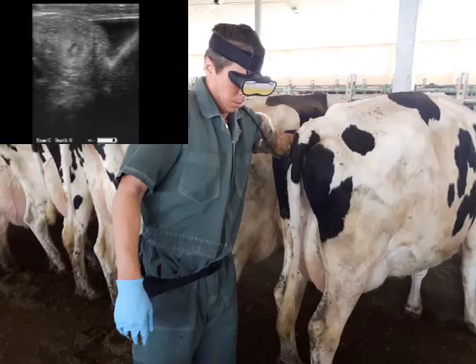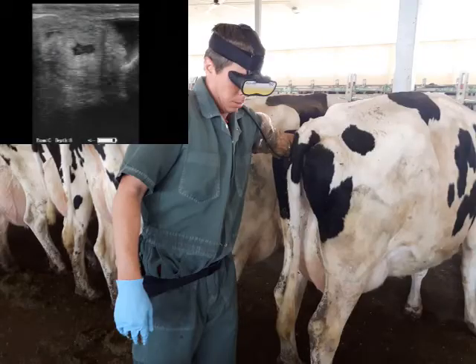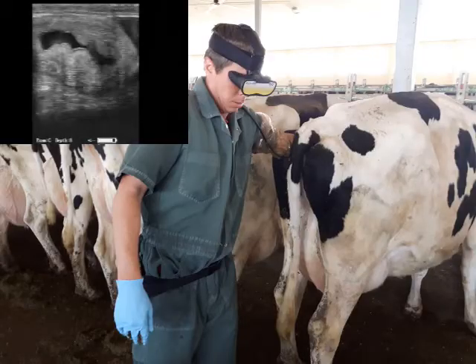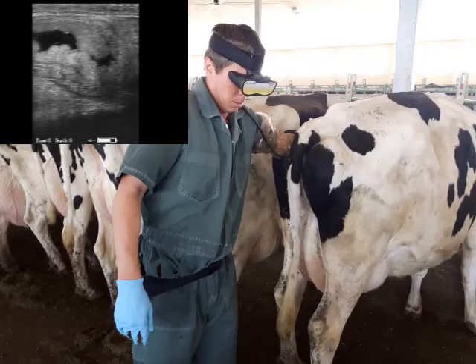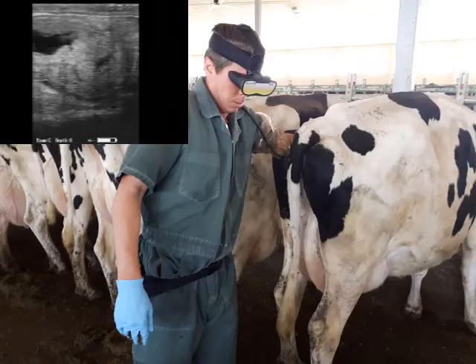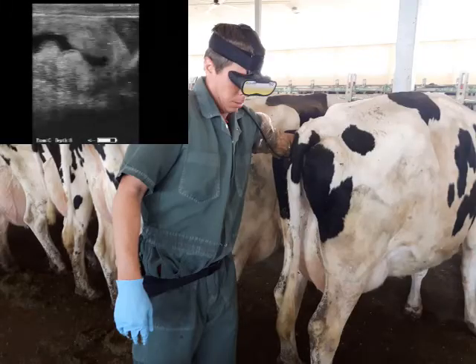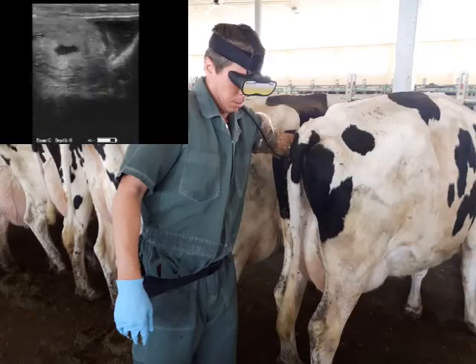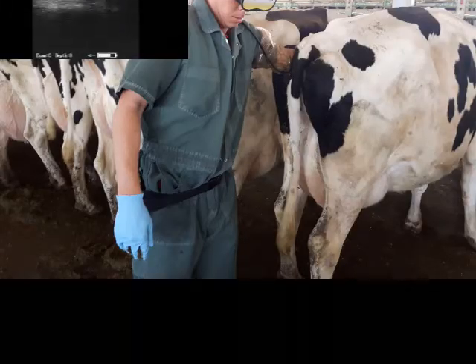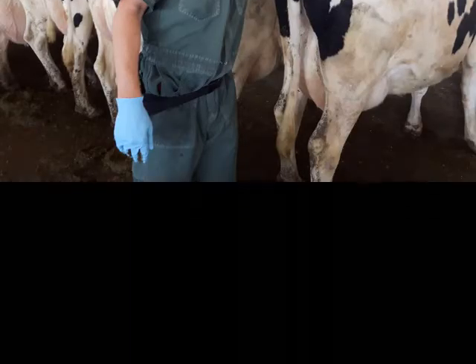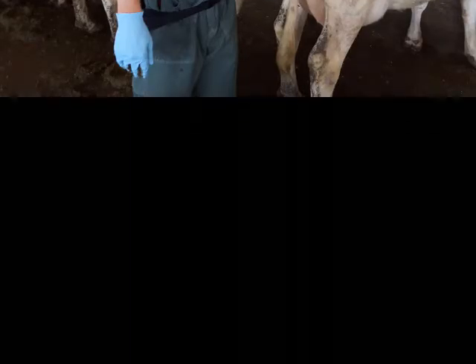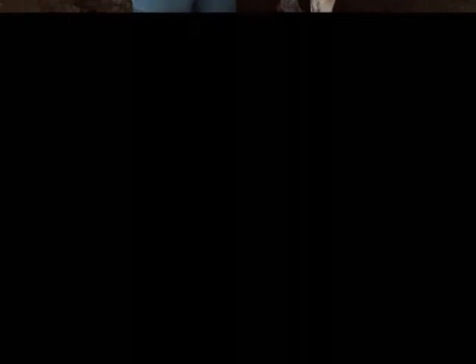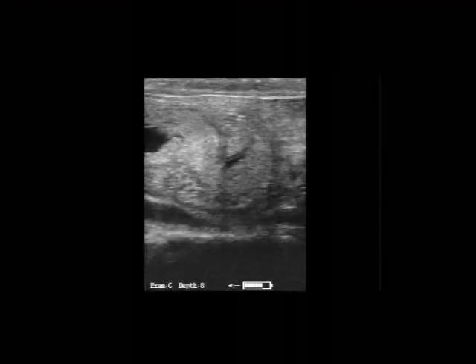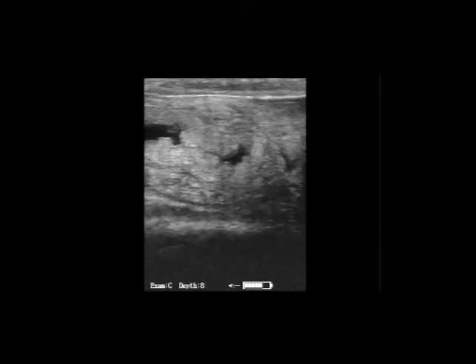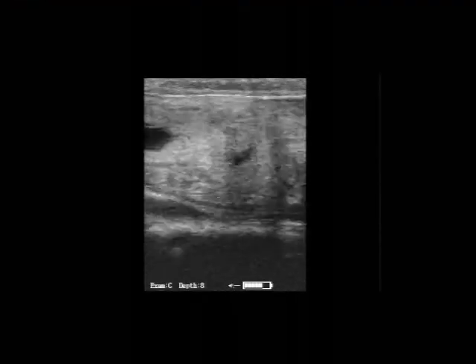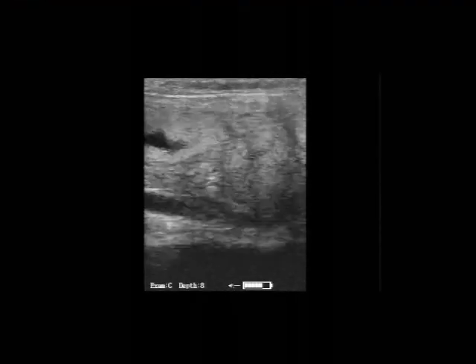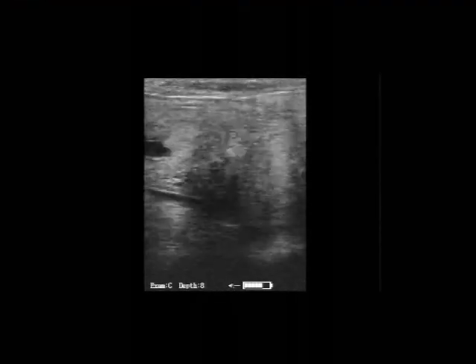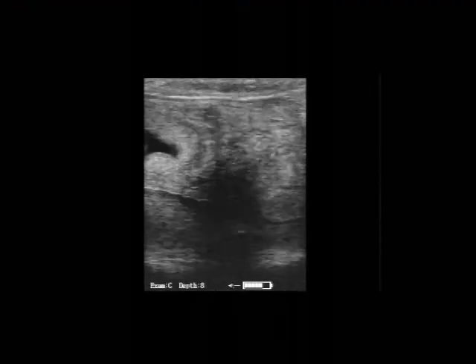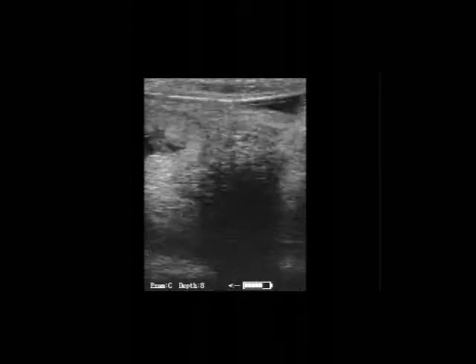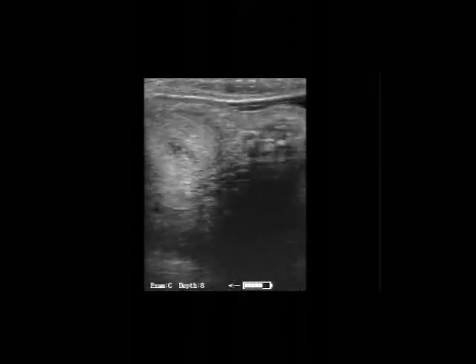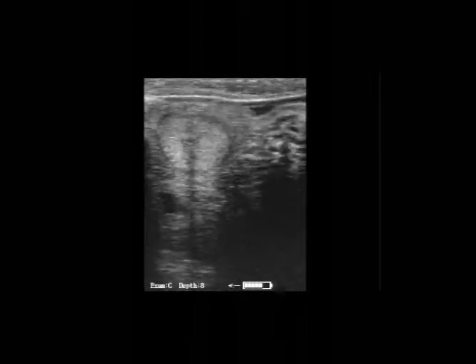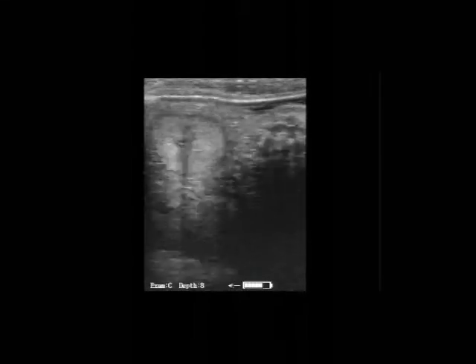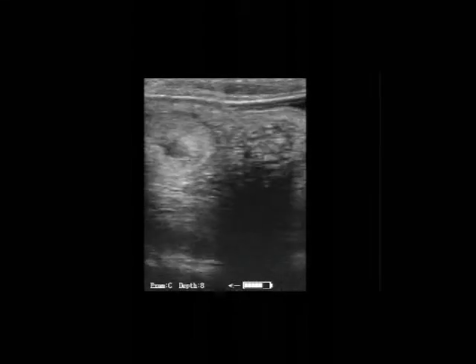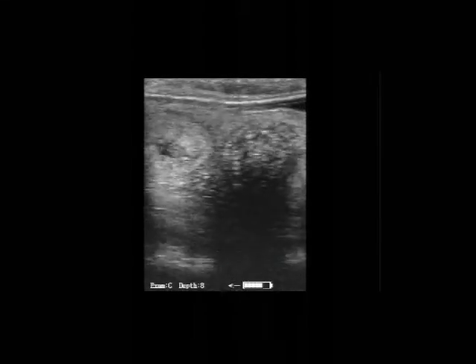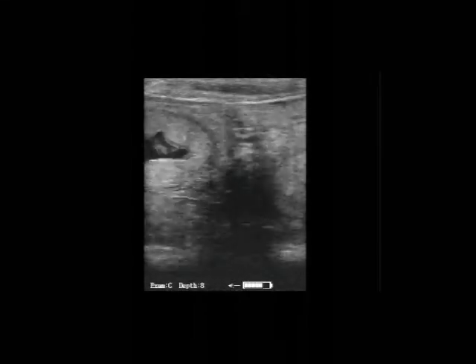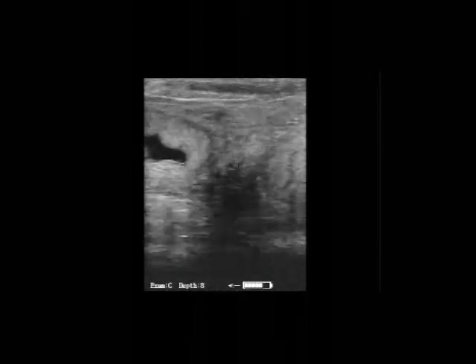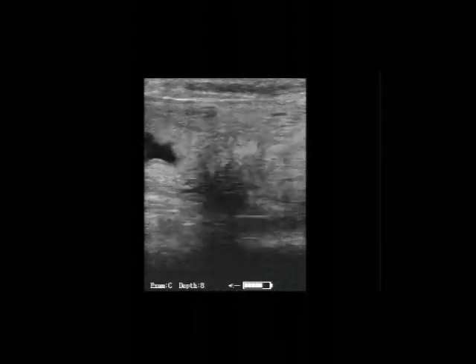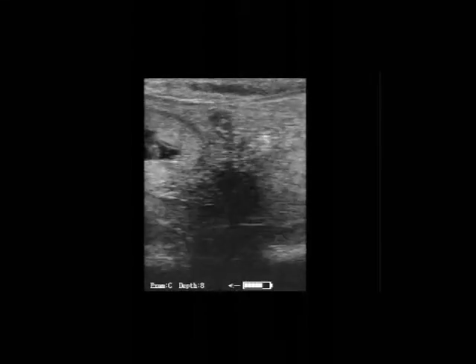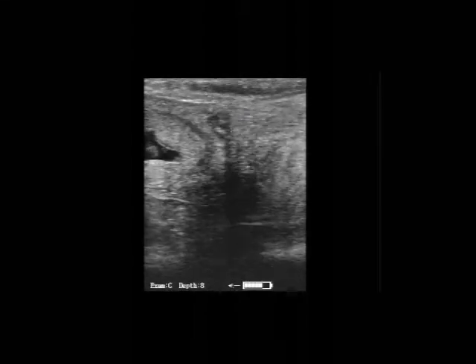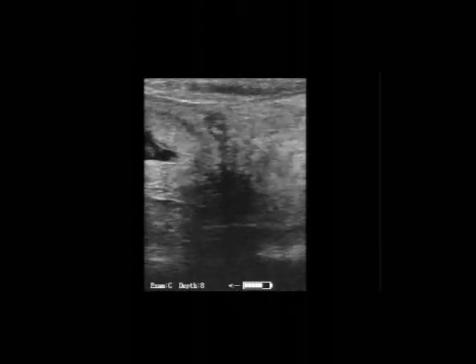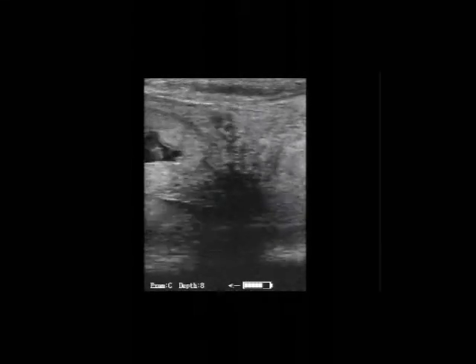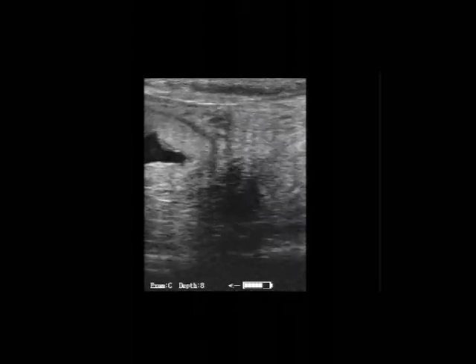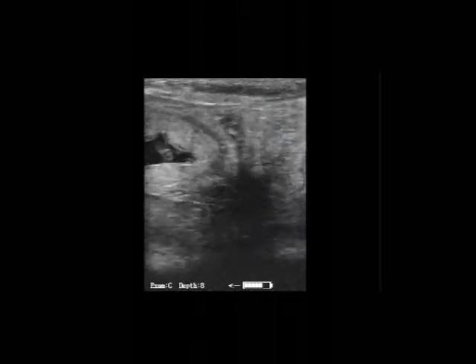The second exam is a 27-day pregnancy test. If we look closely, you'll see the 27-day embryo in a heartbeat.